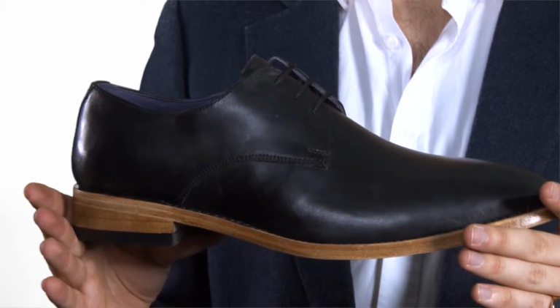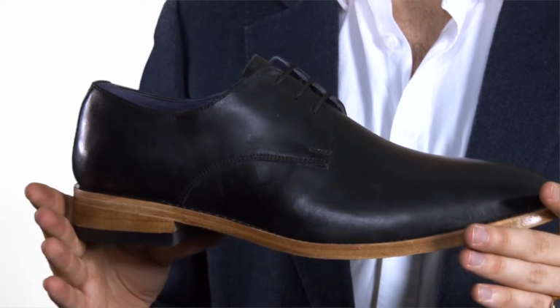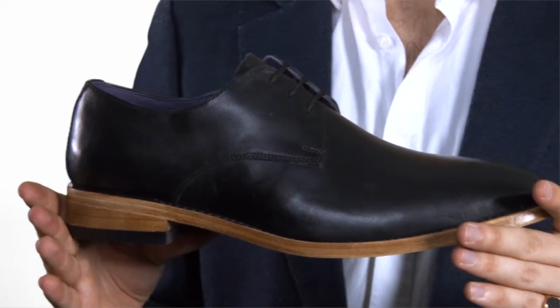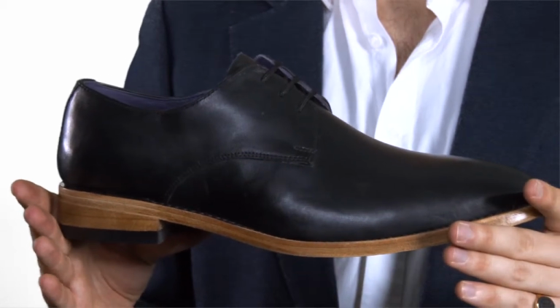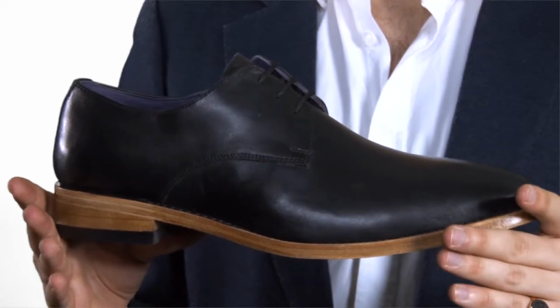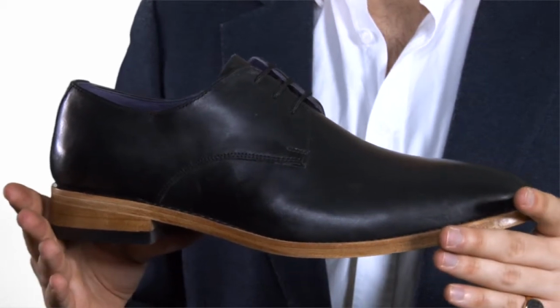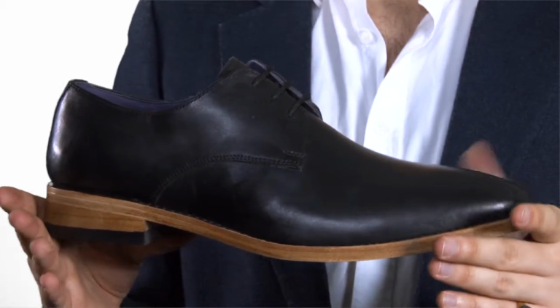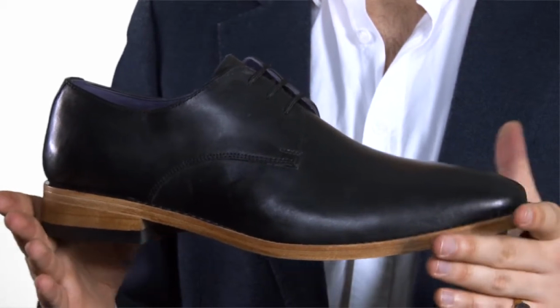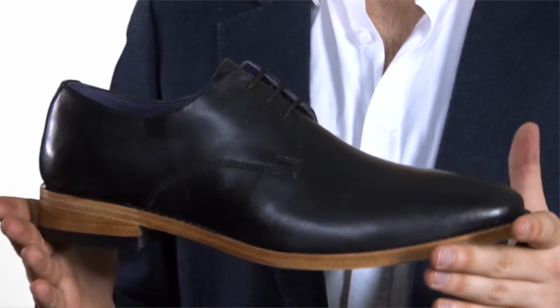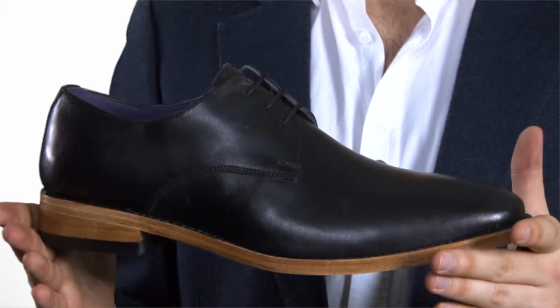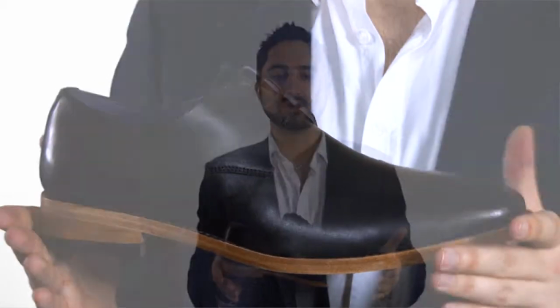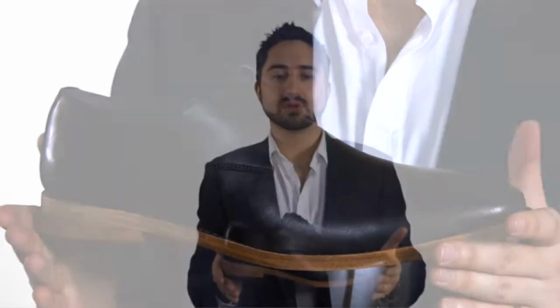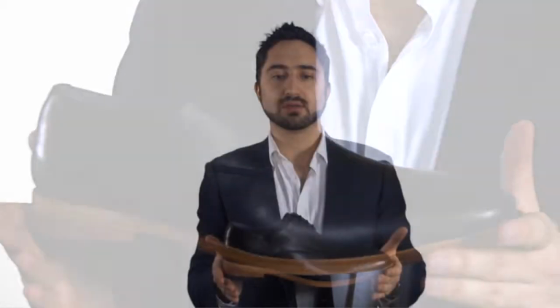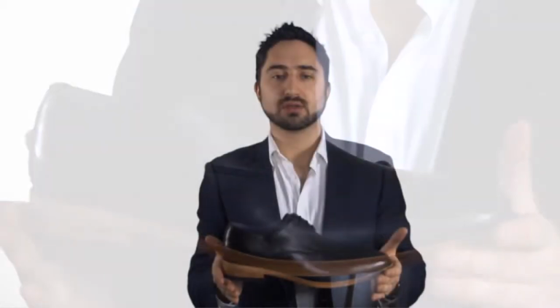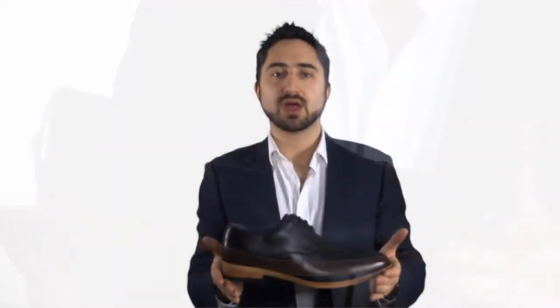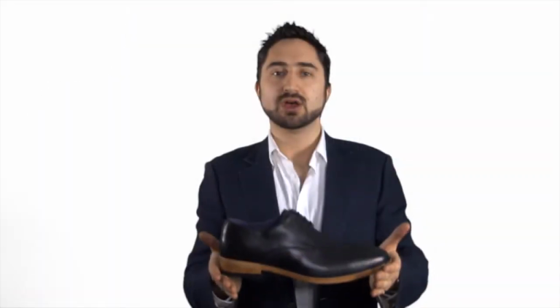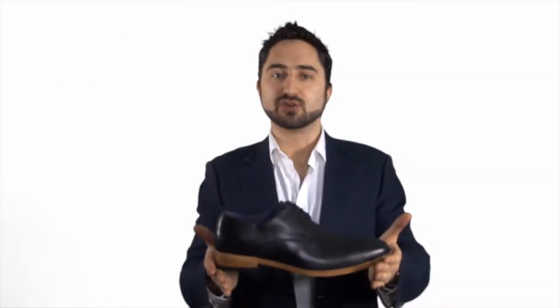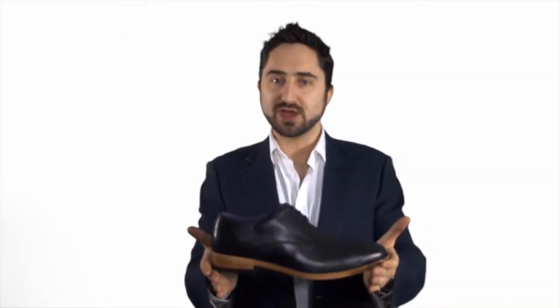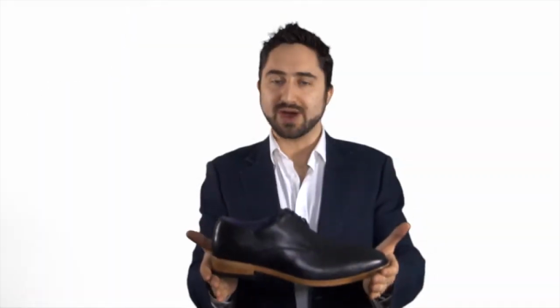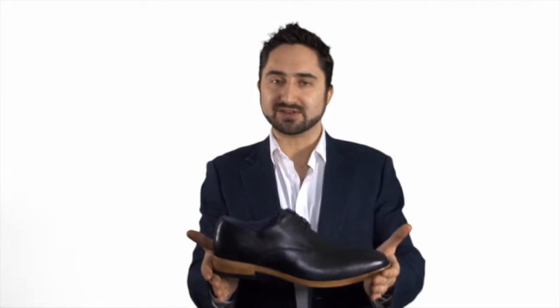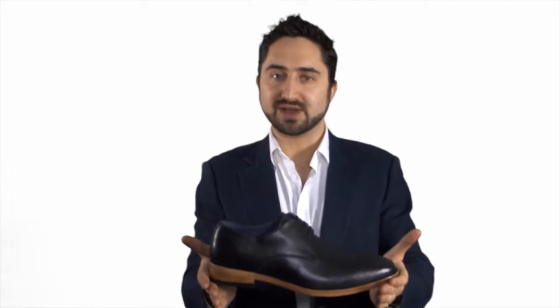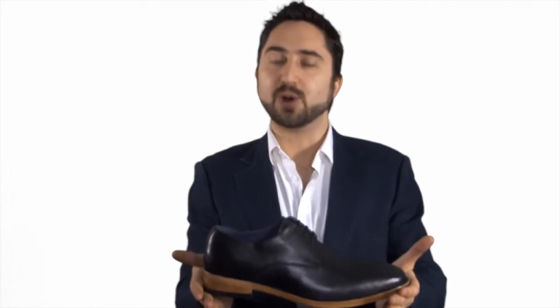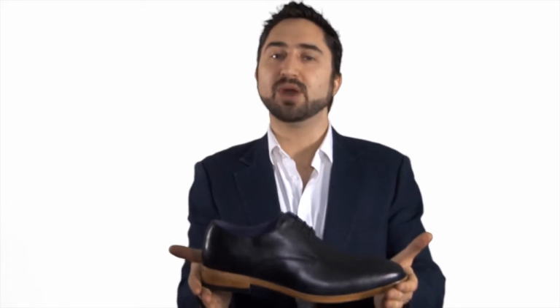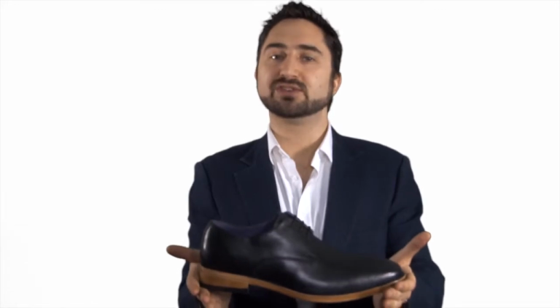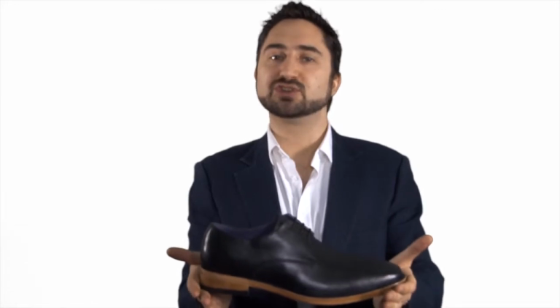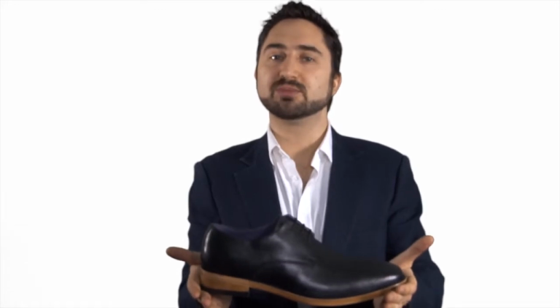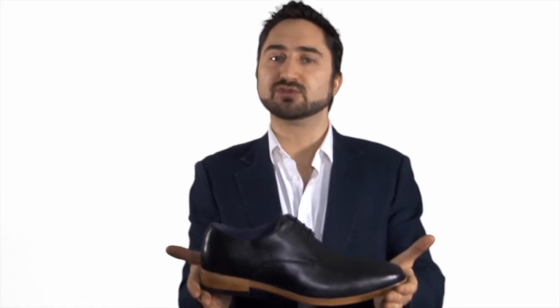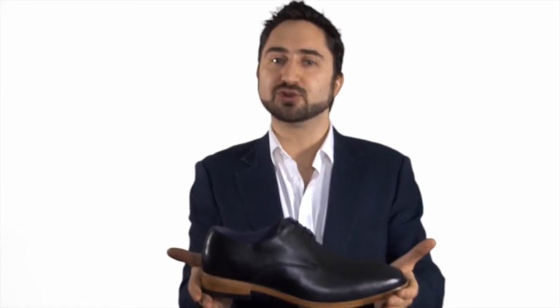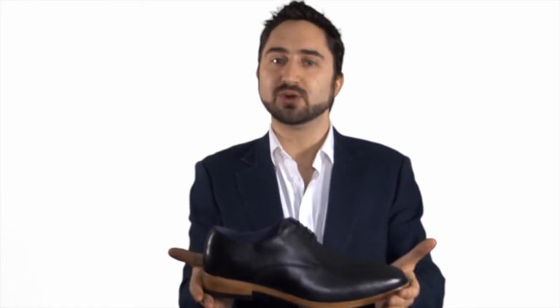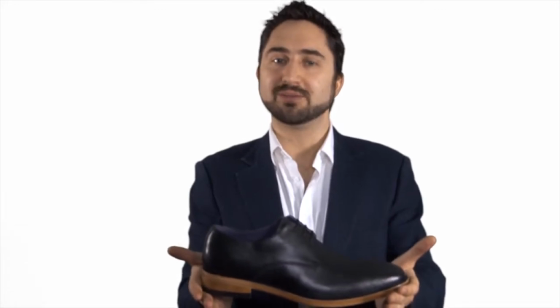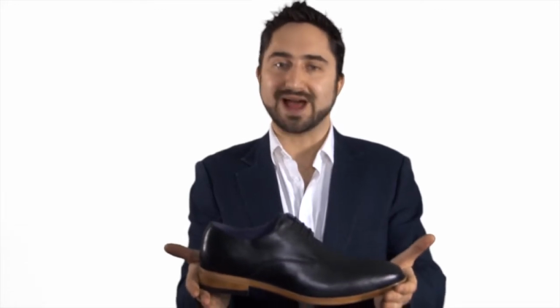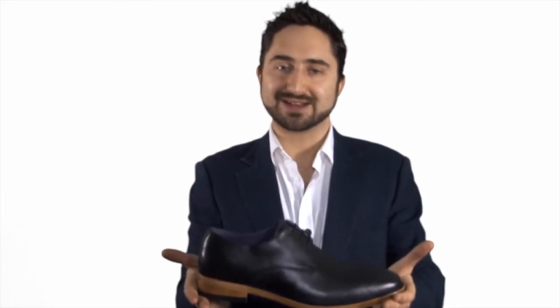Check out the website — you'll be amazed at the price. So there you have it, our Prestige Gibson shoe in black.